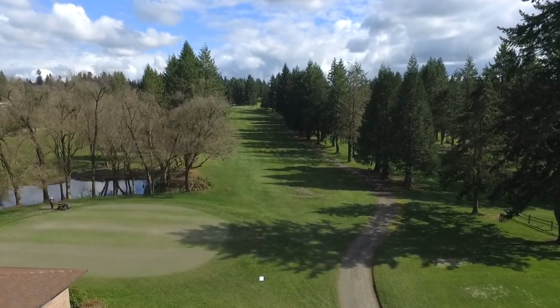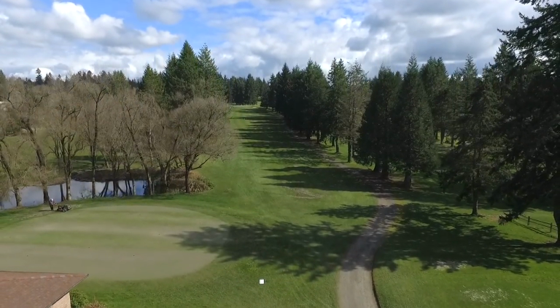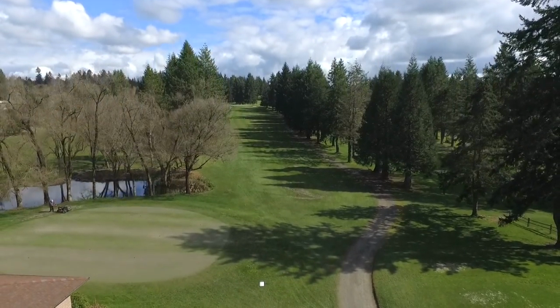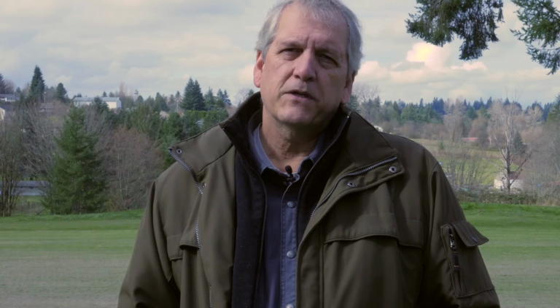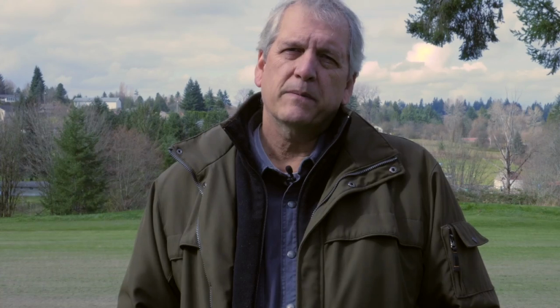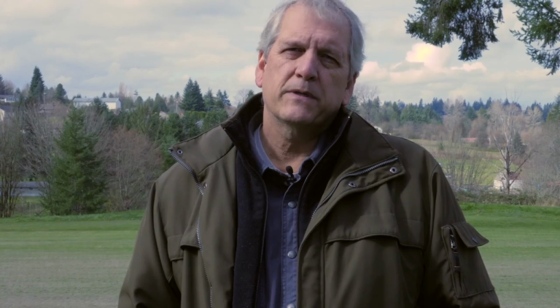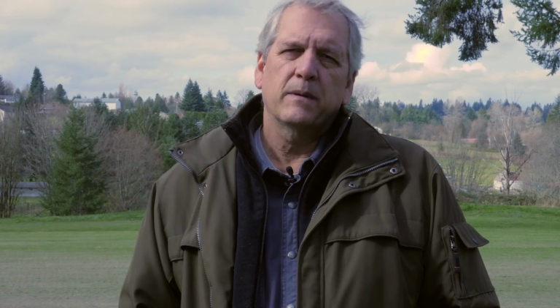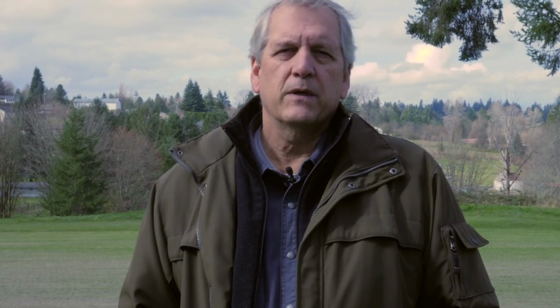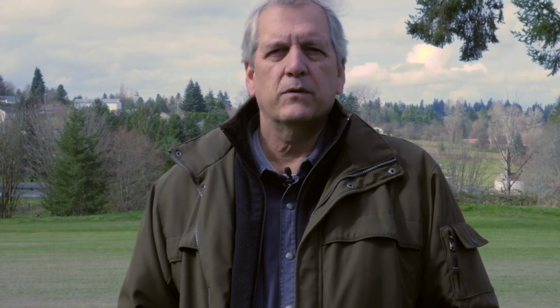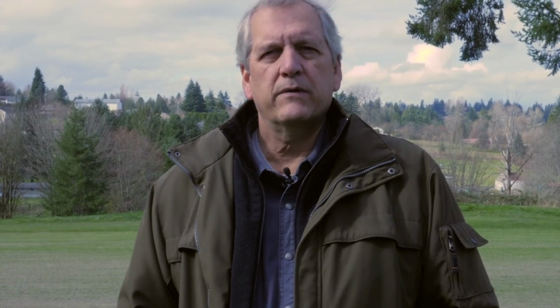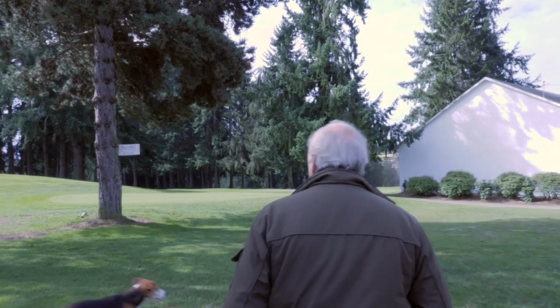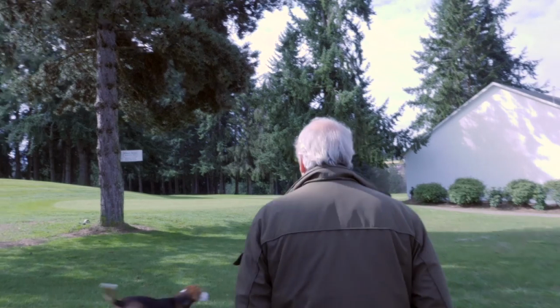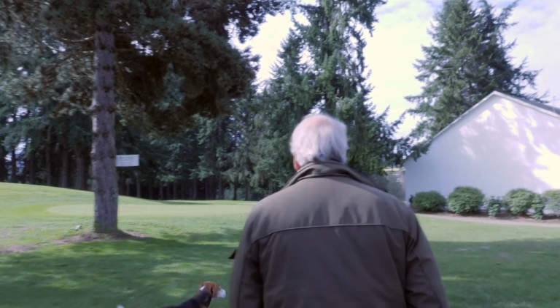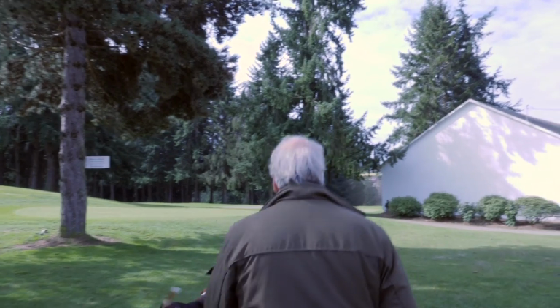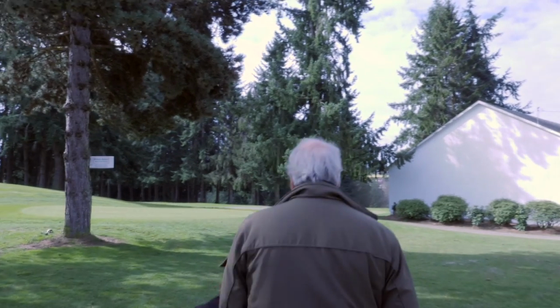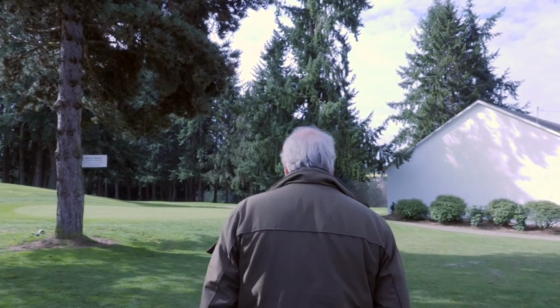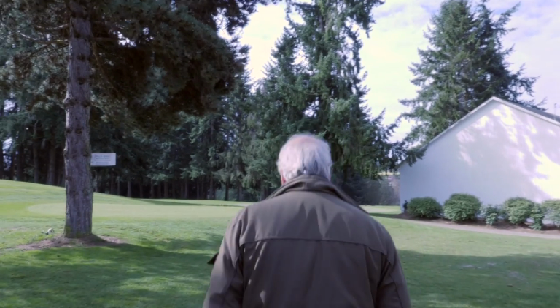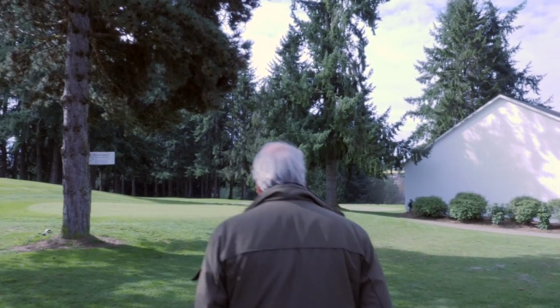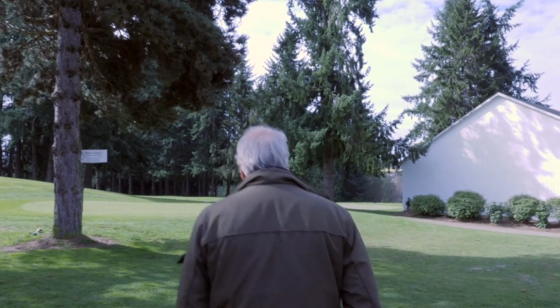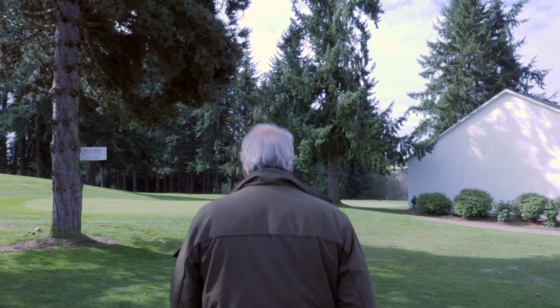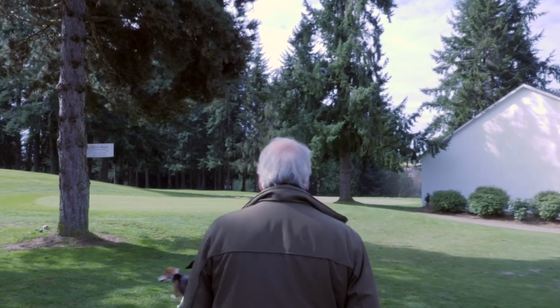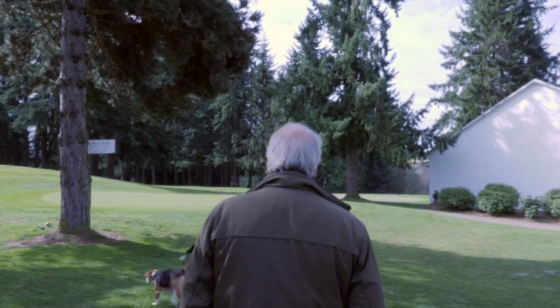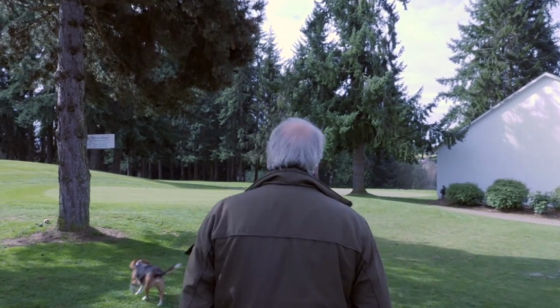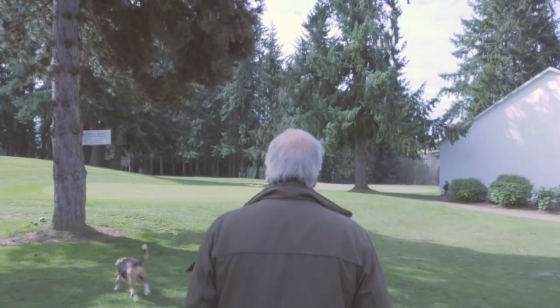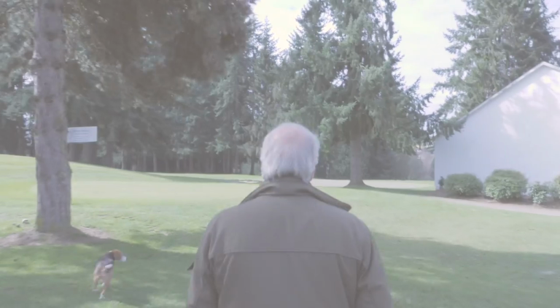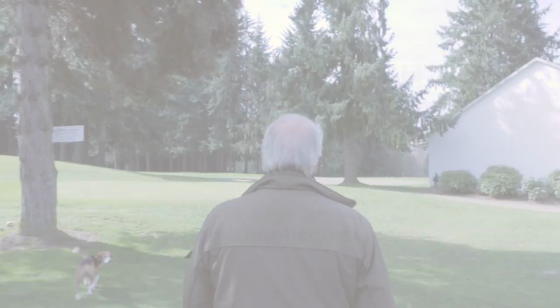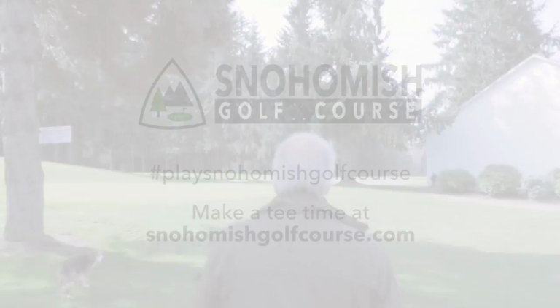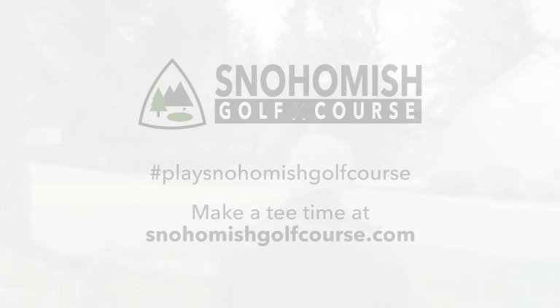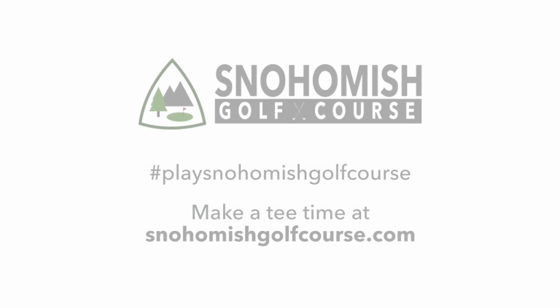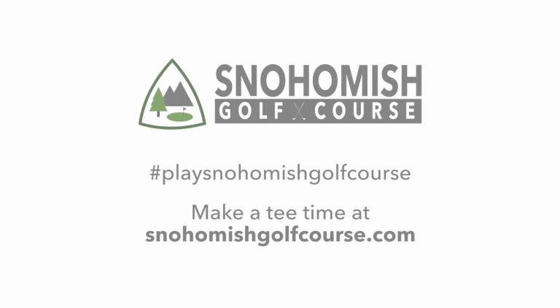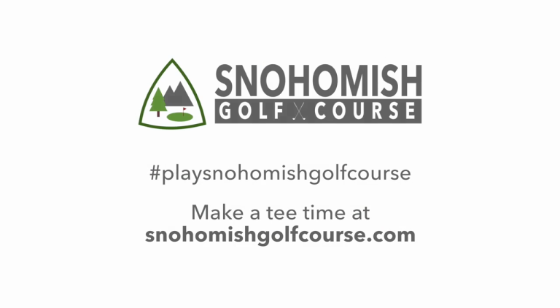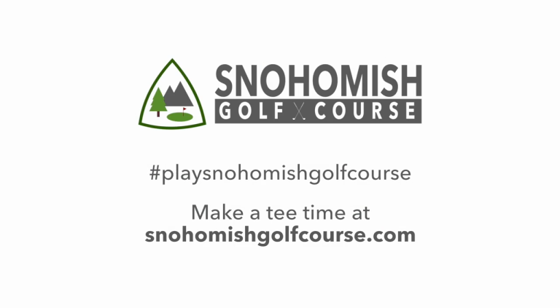My name is Fred Jacobson, I'm the director of golf at Snohomish Golf Course and at Battle Creek Golf Course.